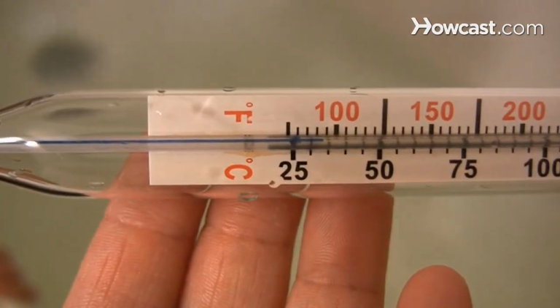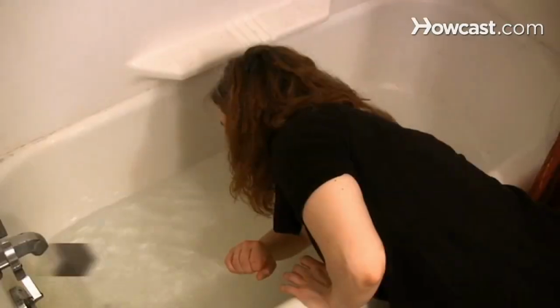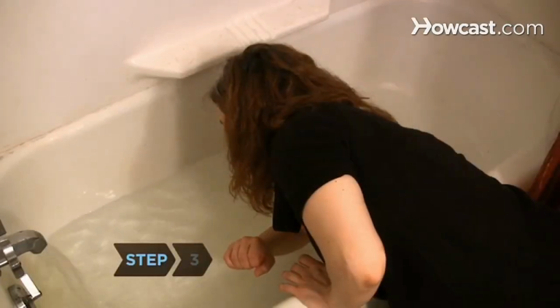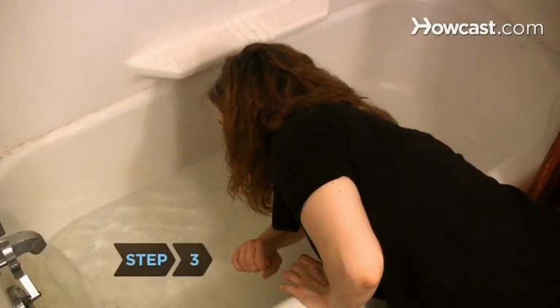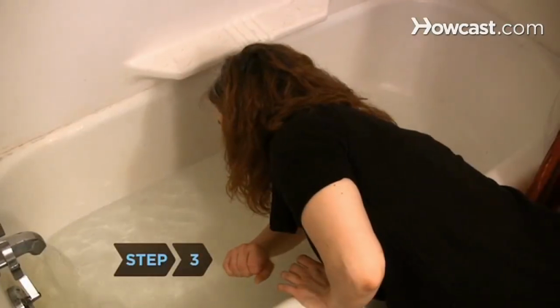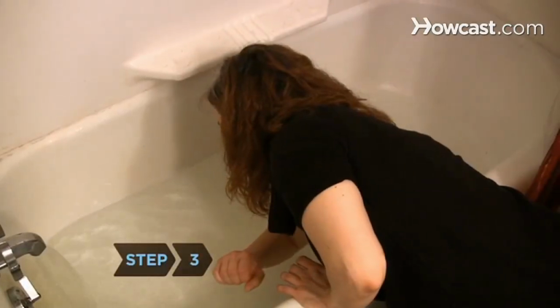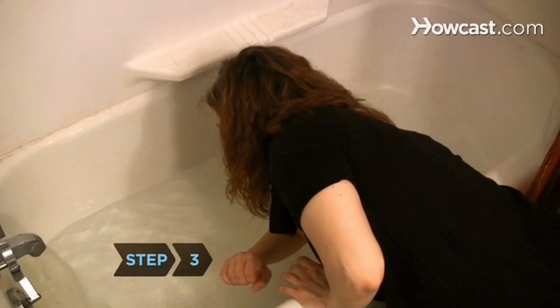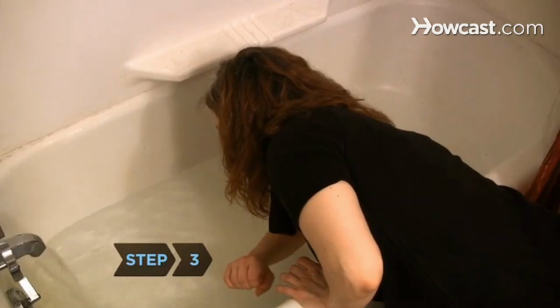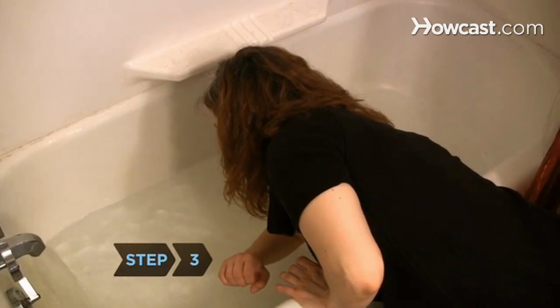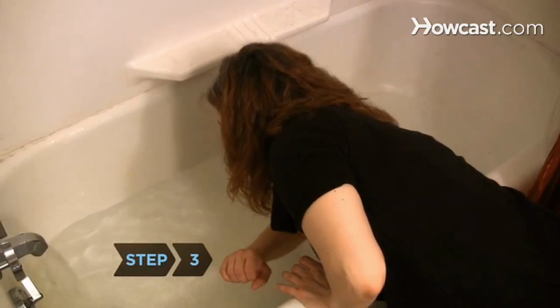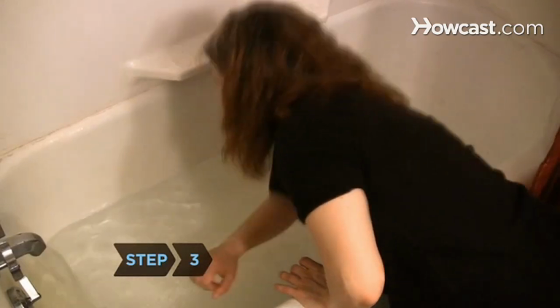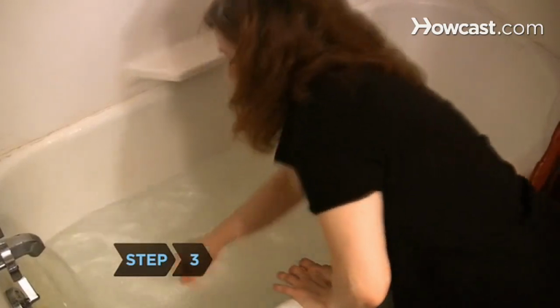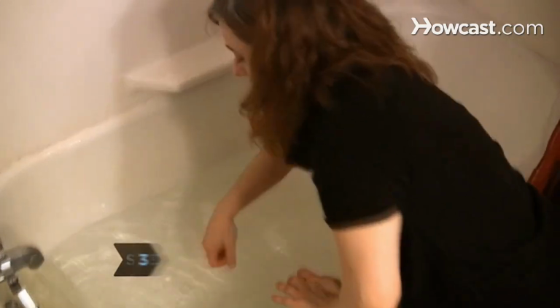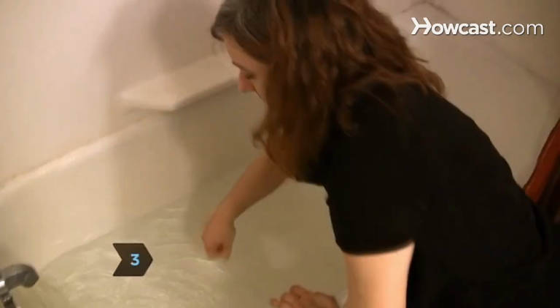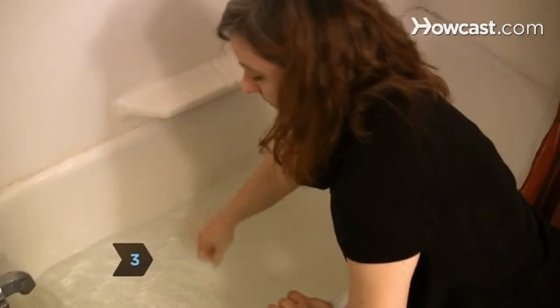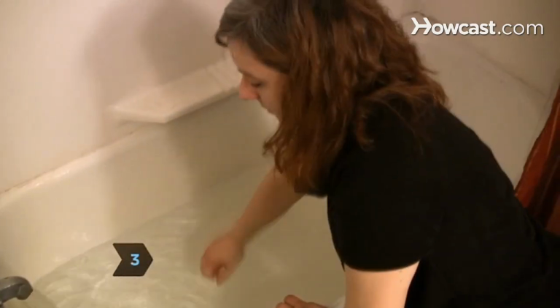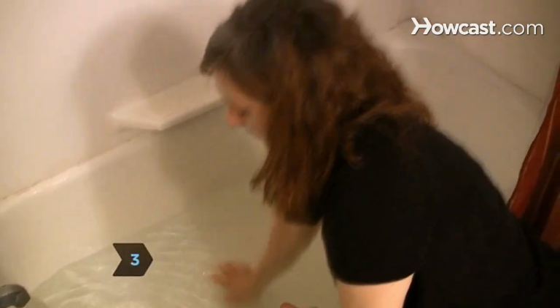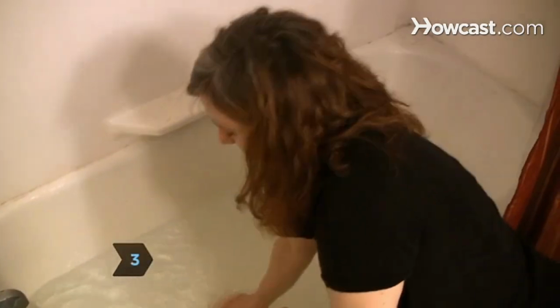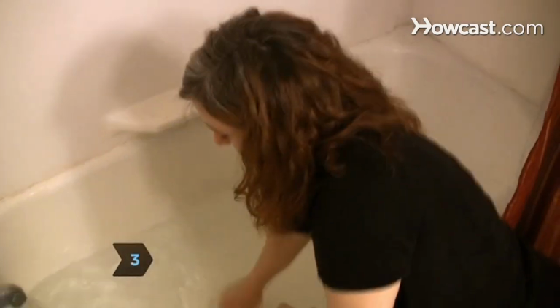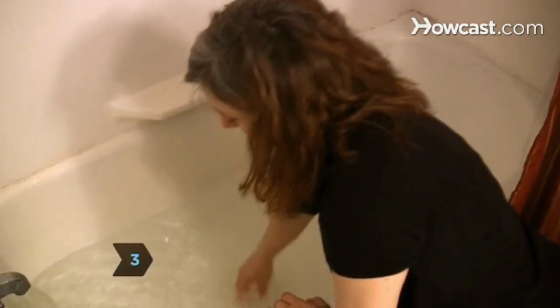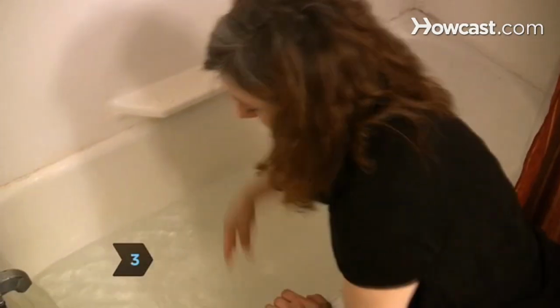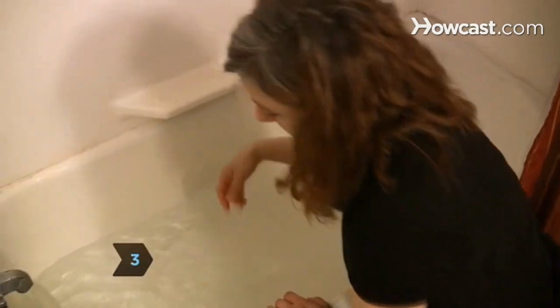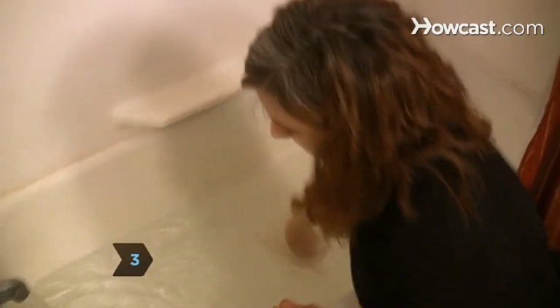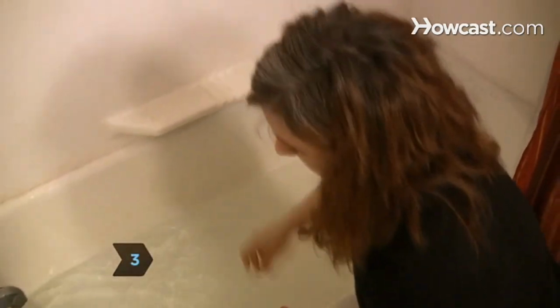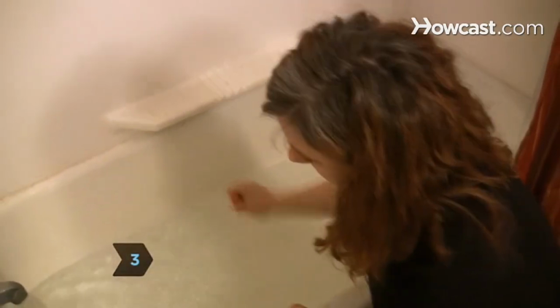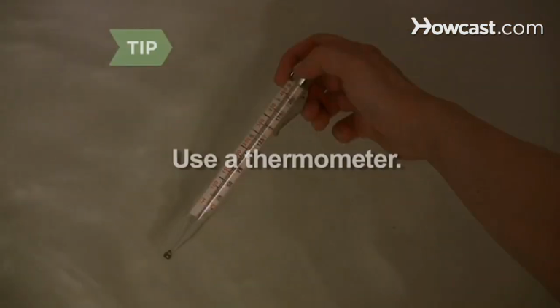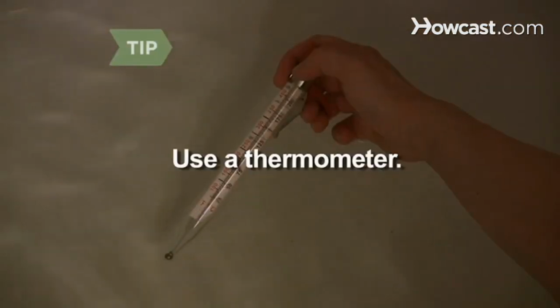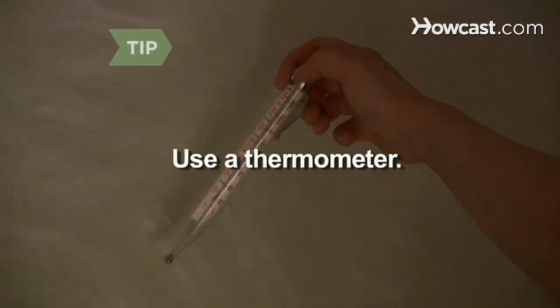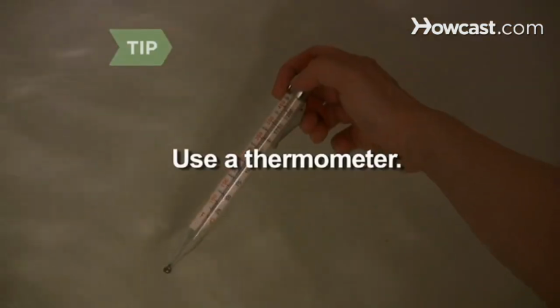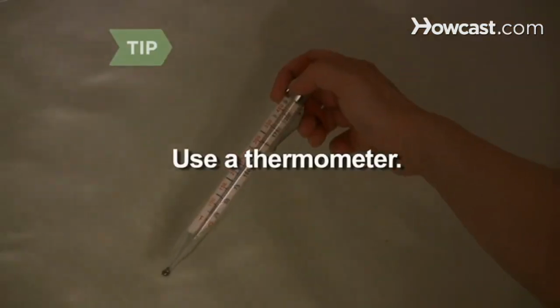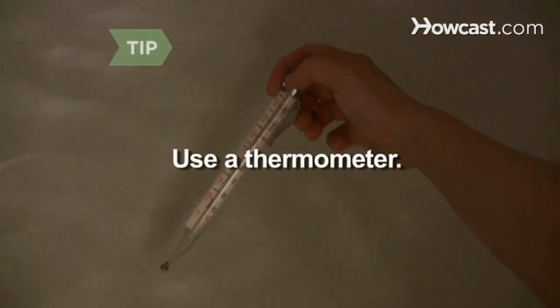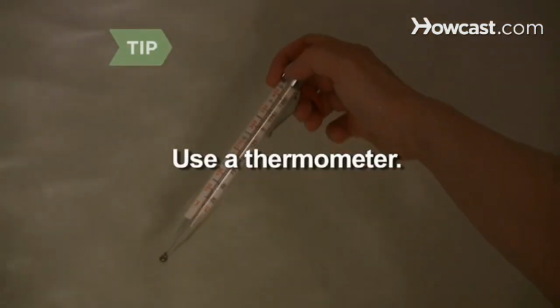Step 3. Stick your elbow in the water to test whether it is too hot. You can also use a thermometer.